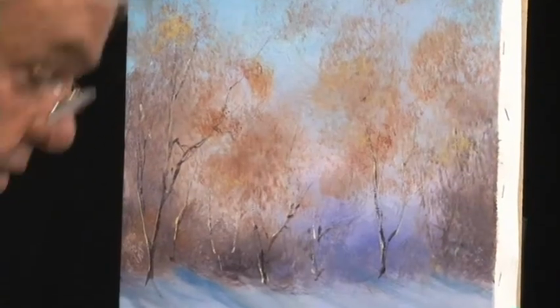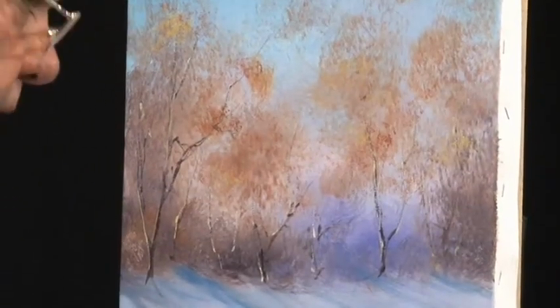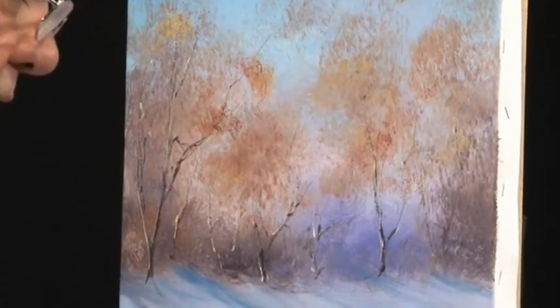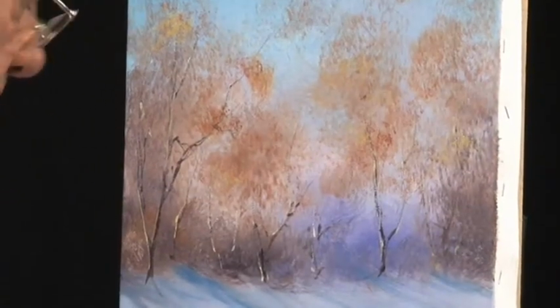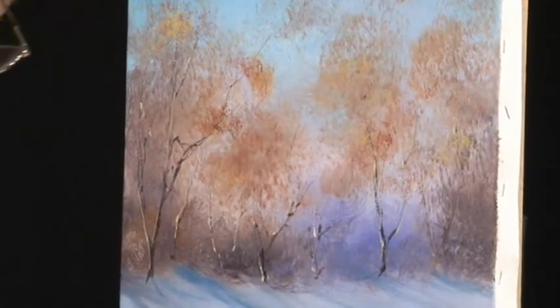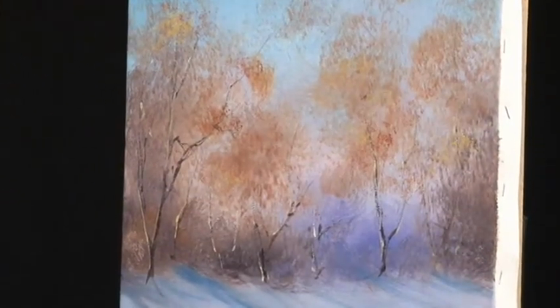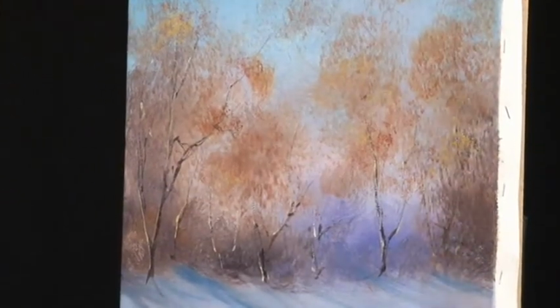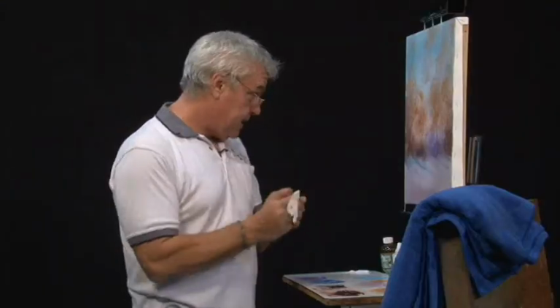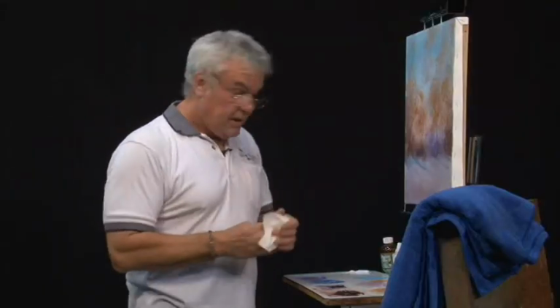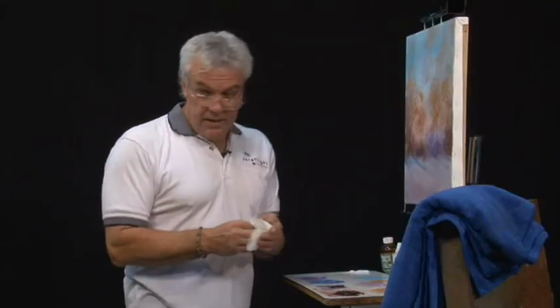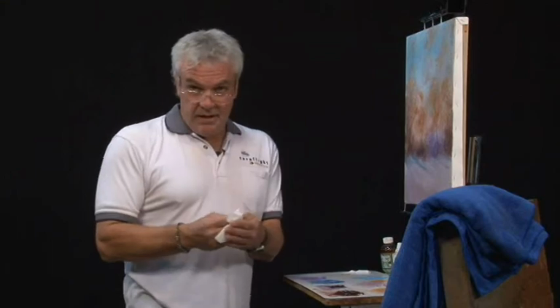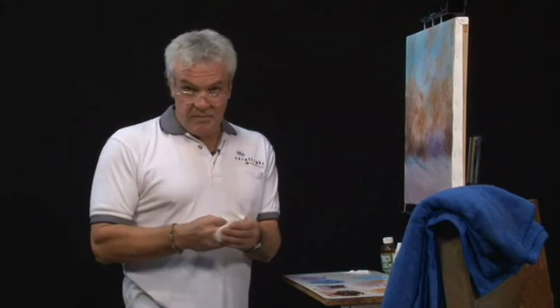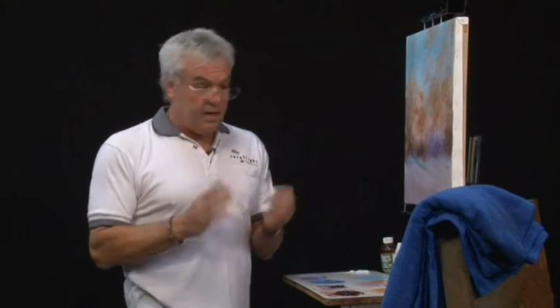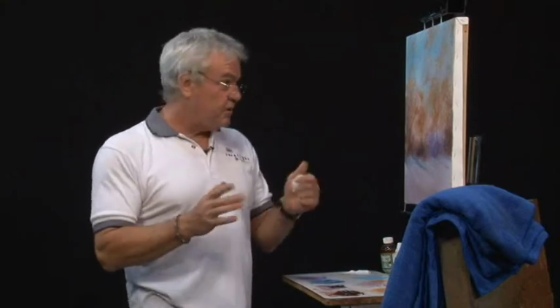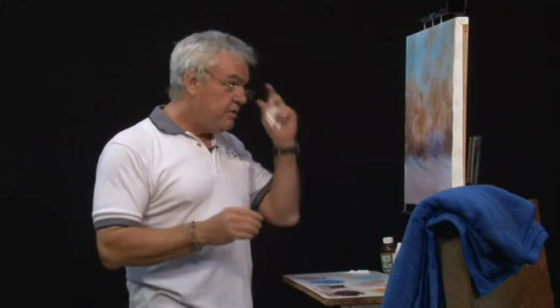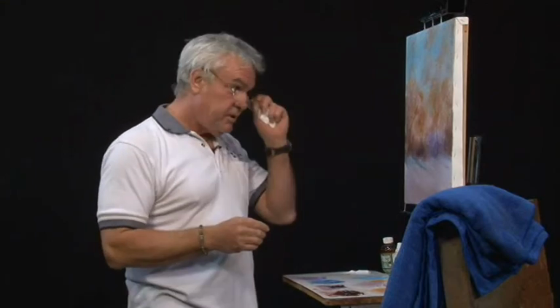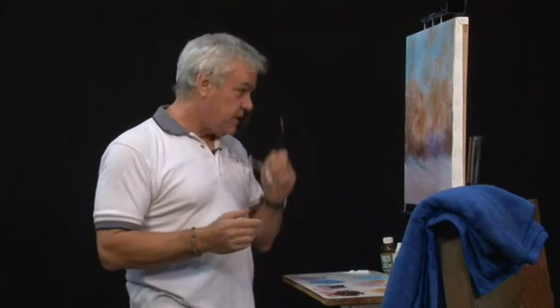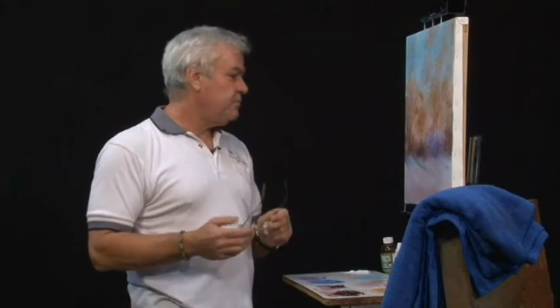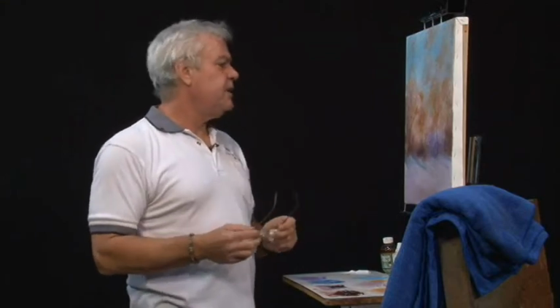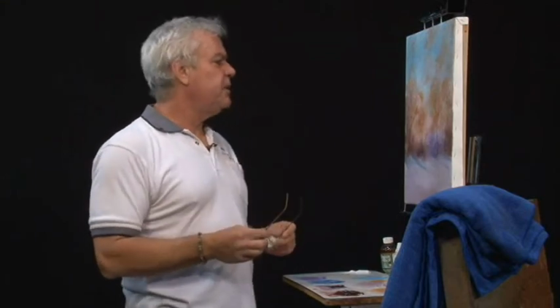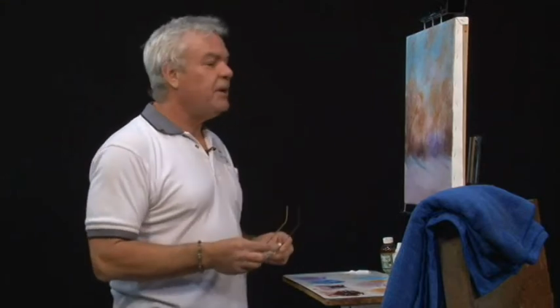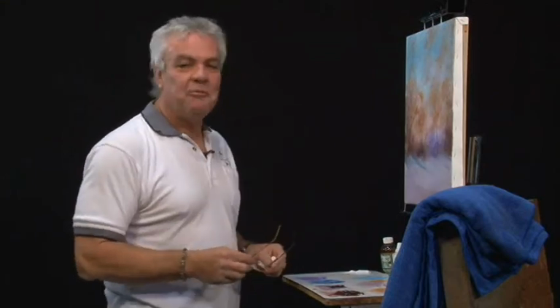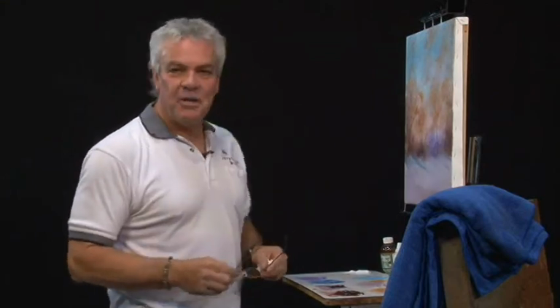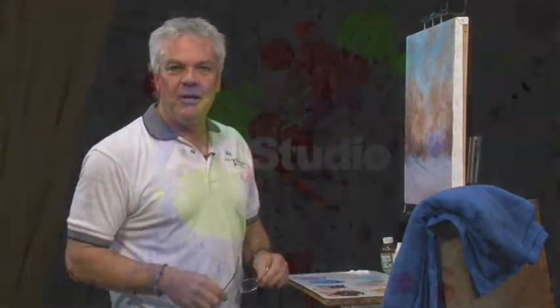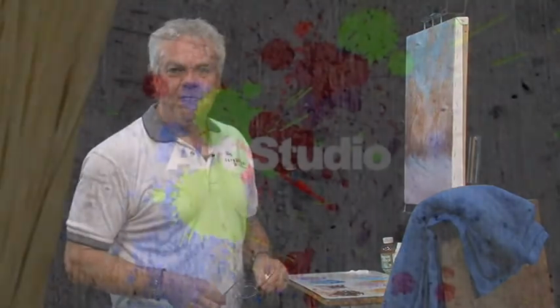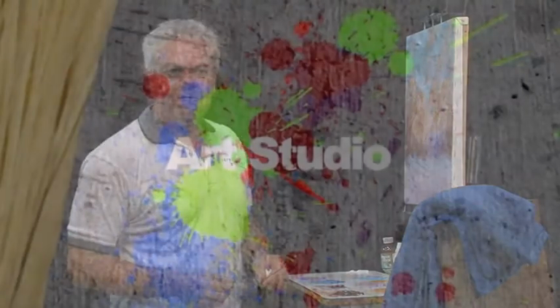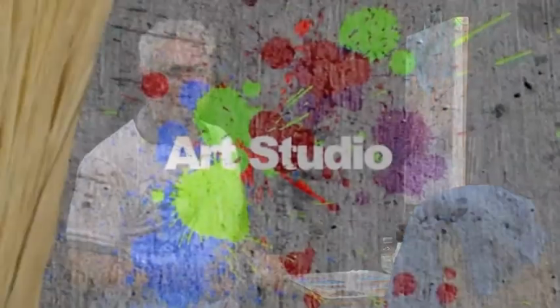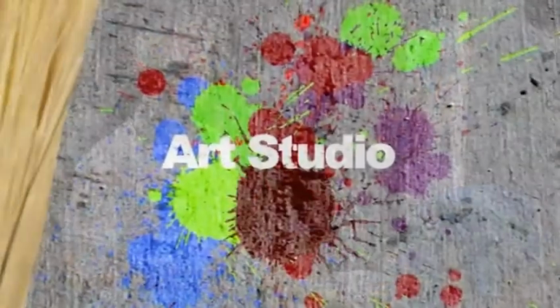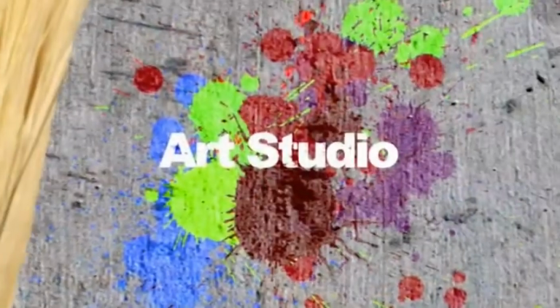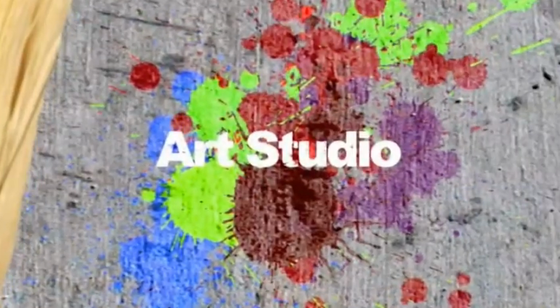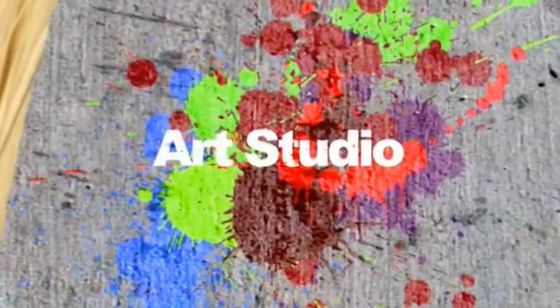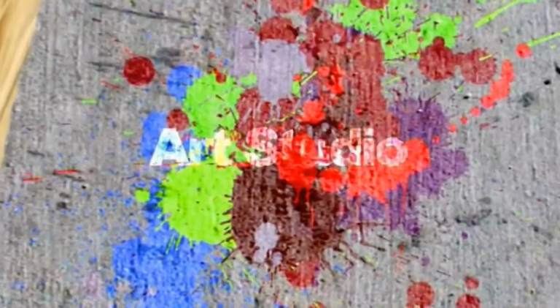Okay, just going to take a quick break and come back and we'll move into the second part of our painting. We'll see you then.